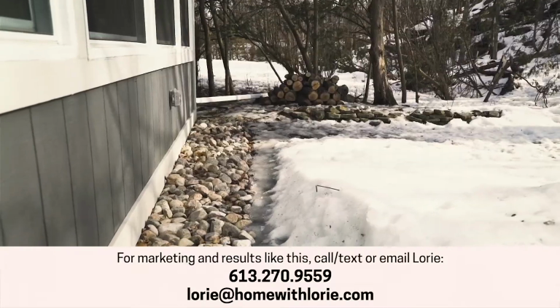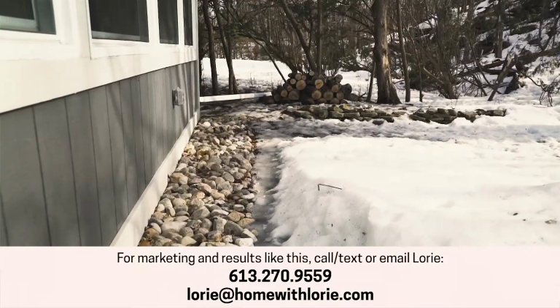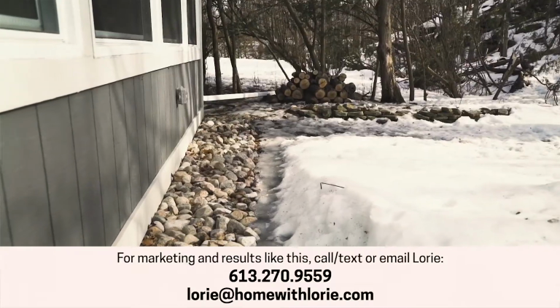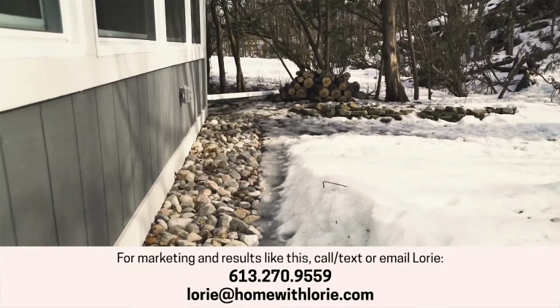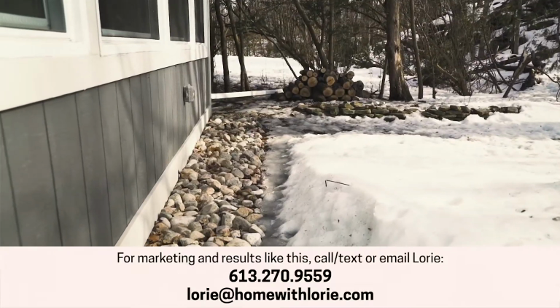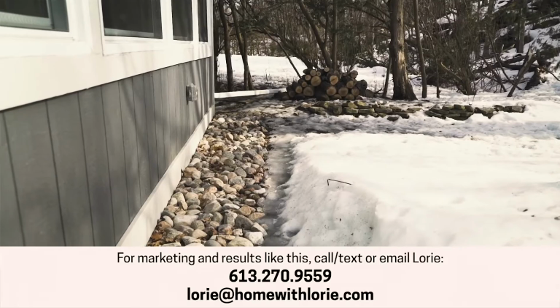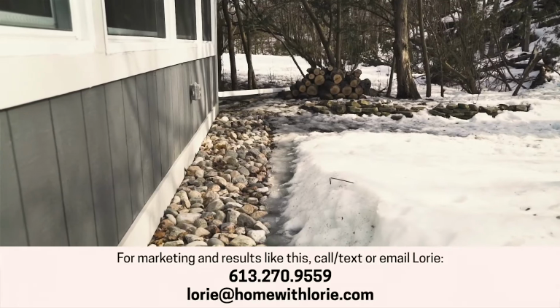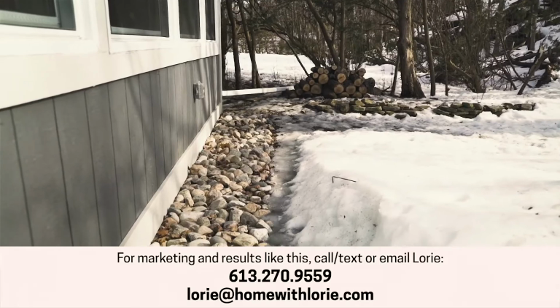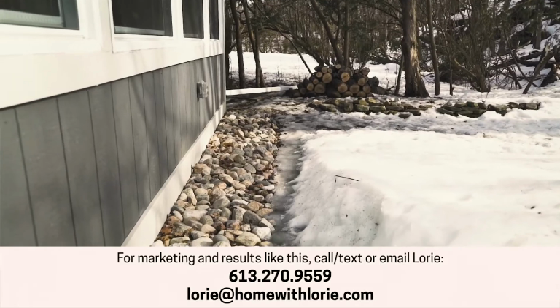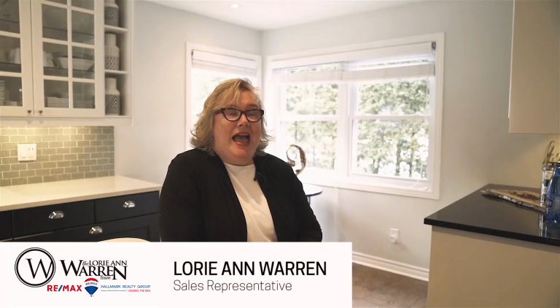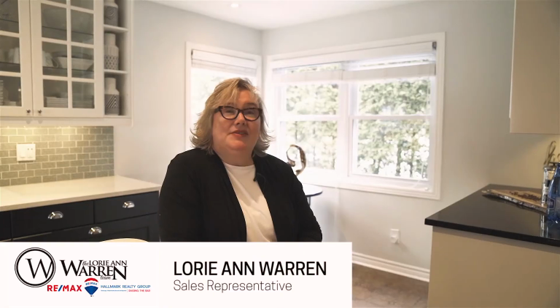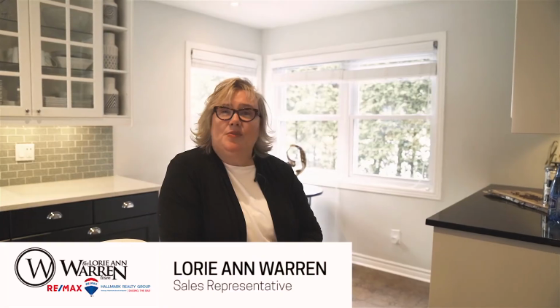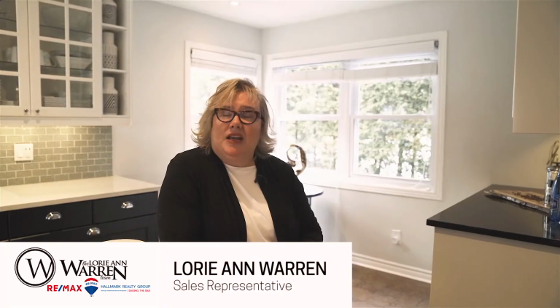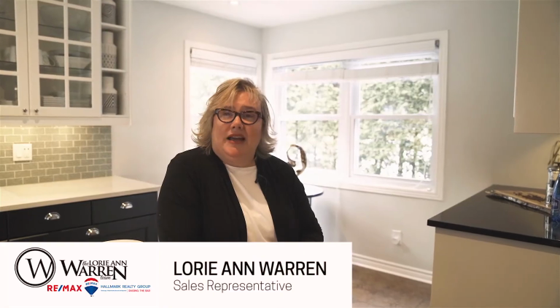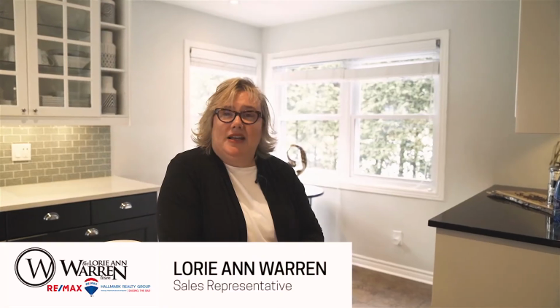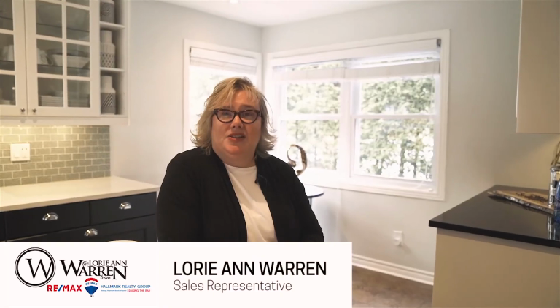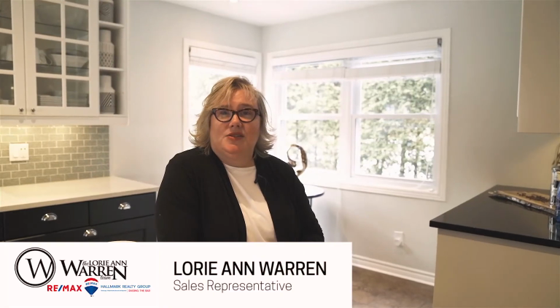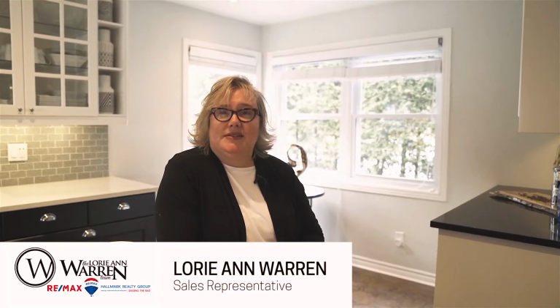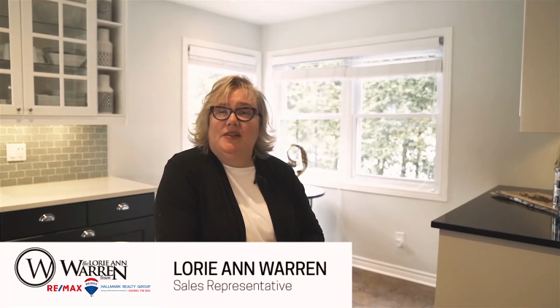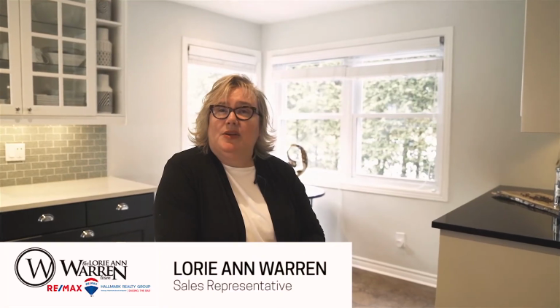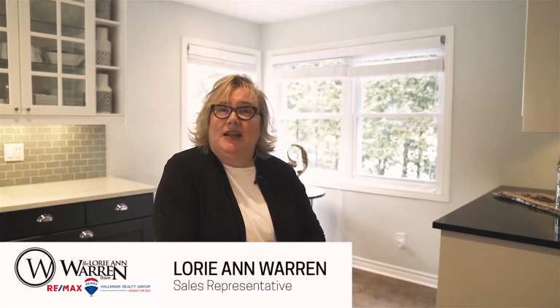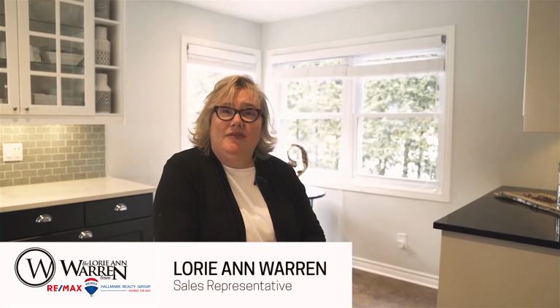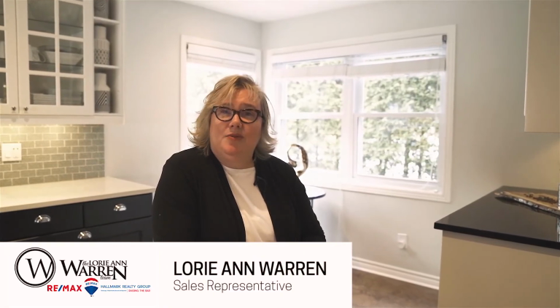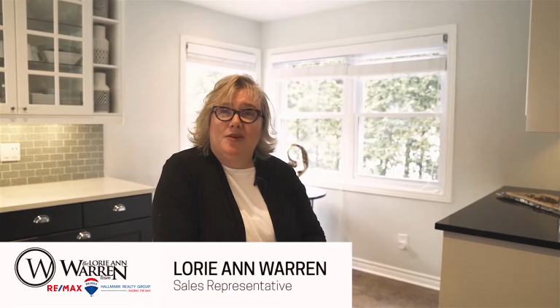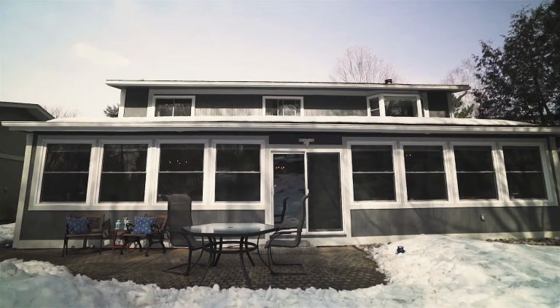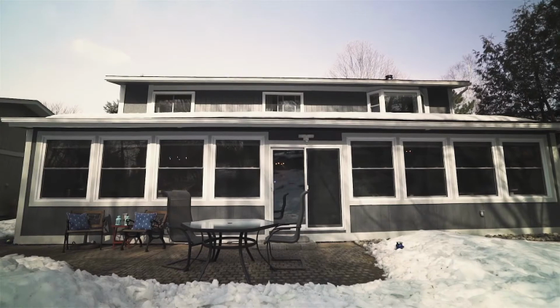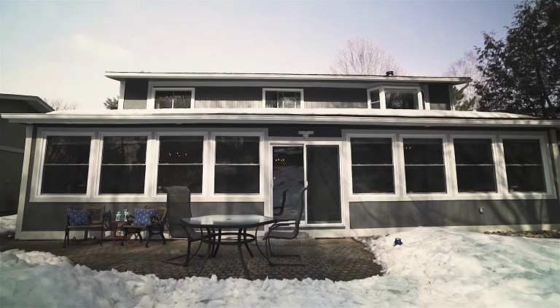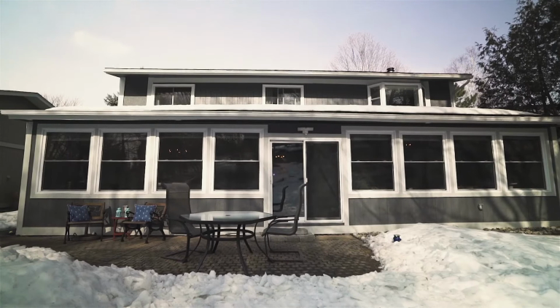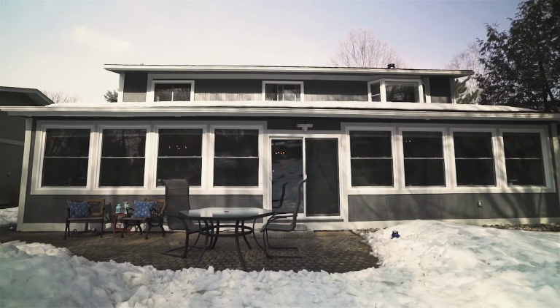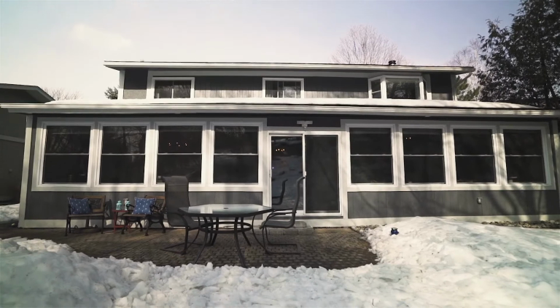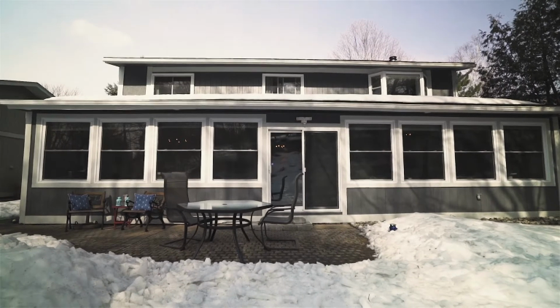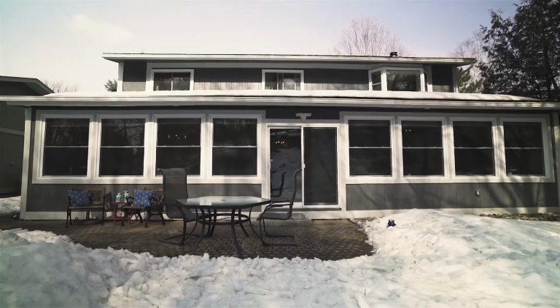Congratulations to the buyer and super congratulations to our seller. You are lovely to work with. The house is sold.